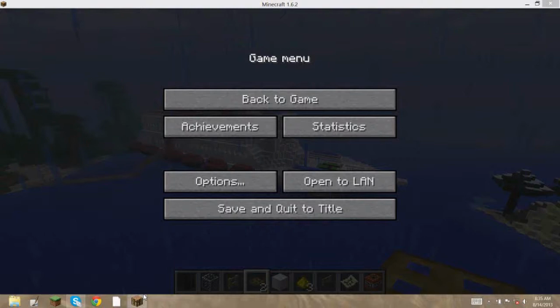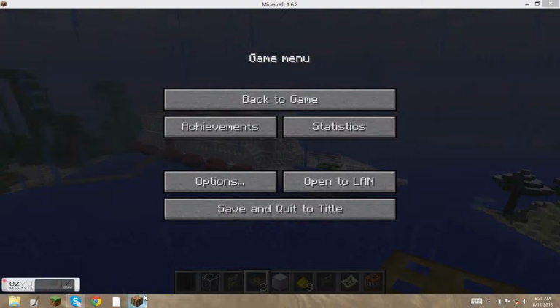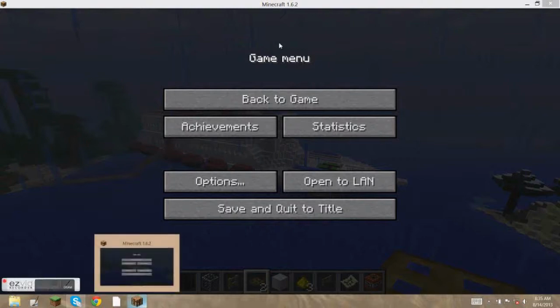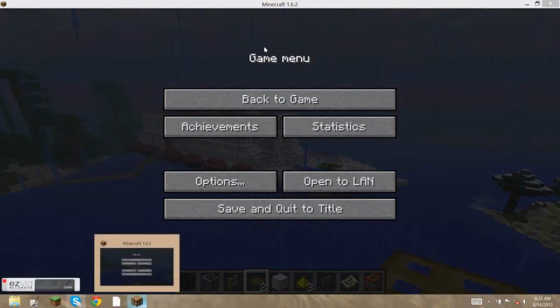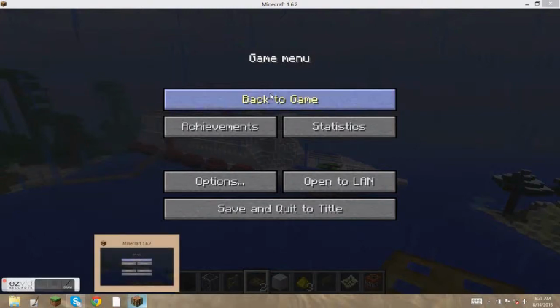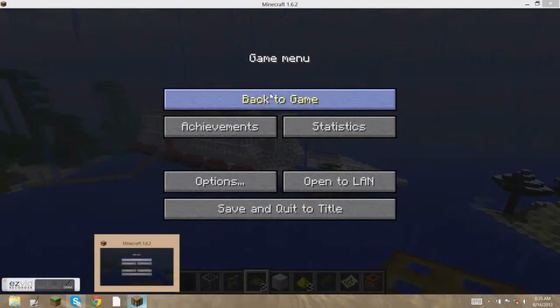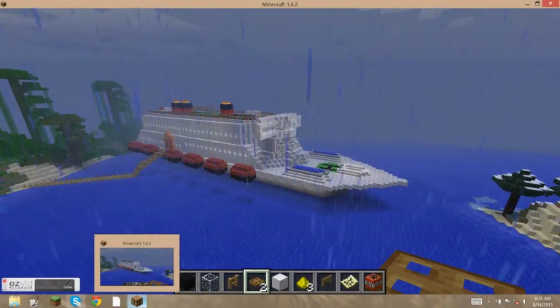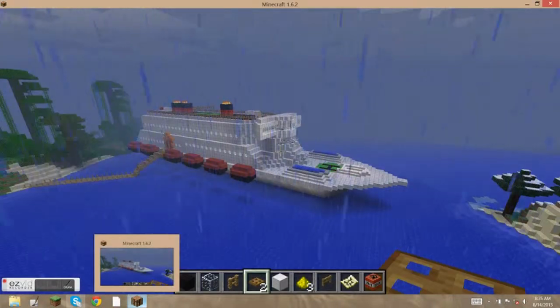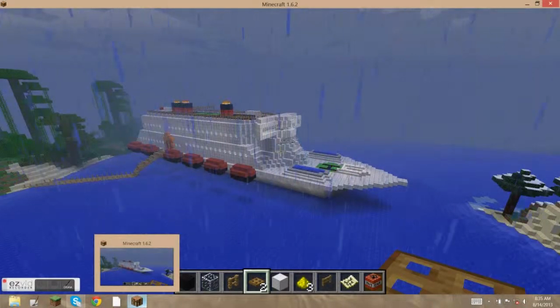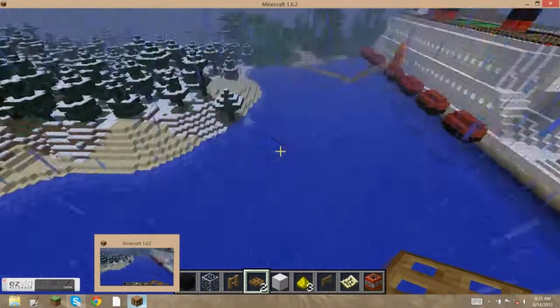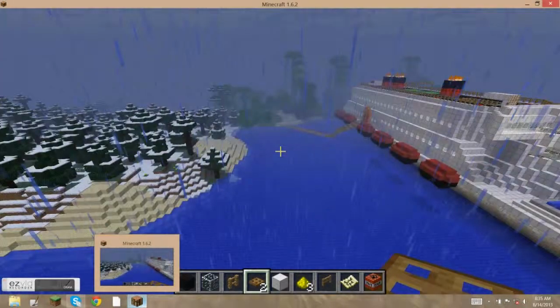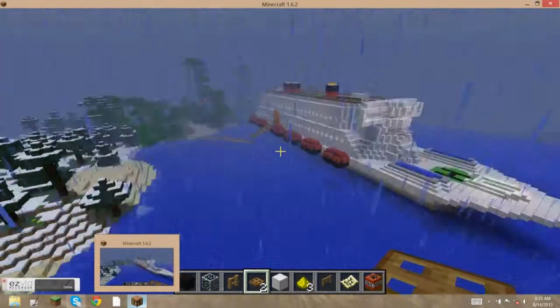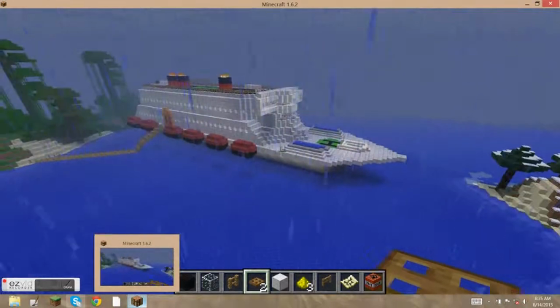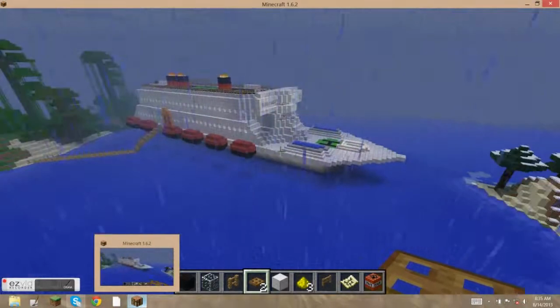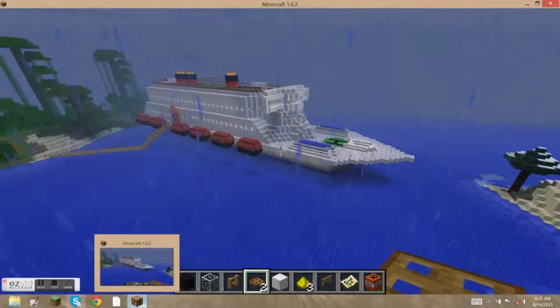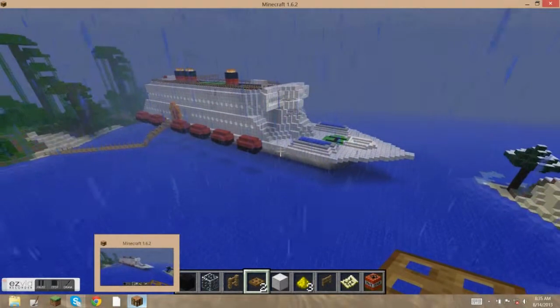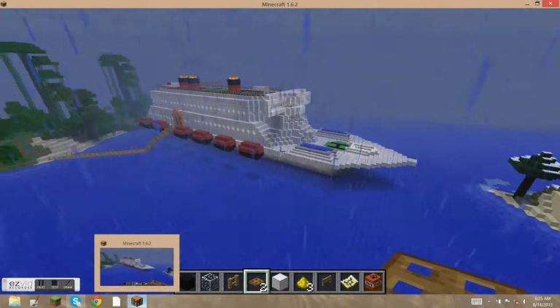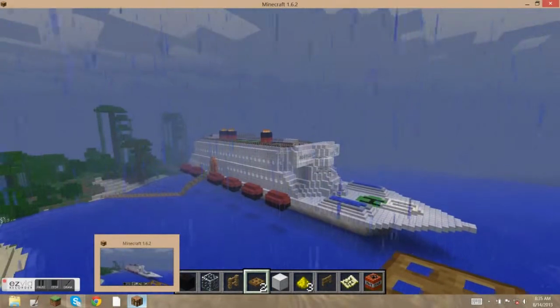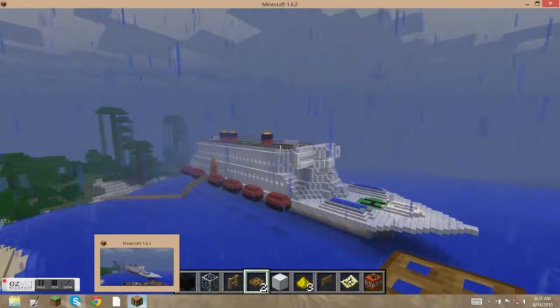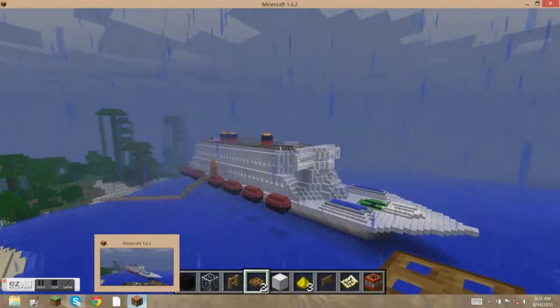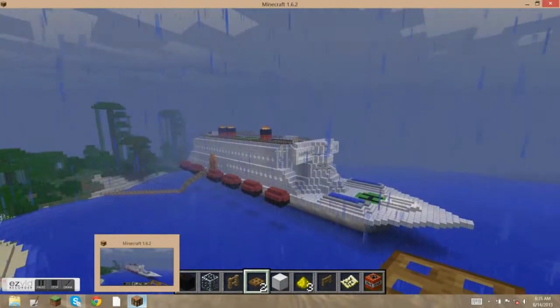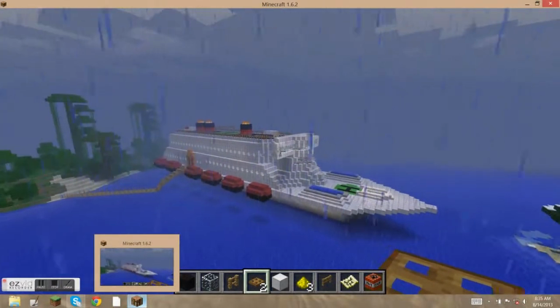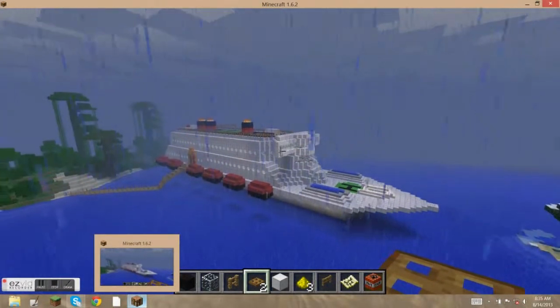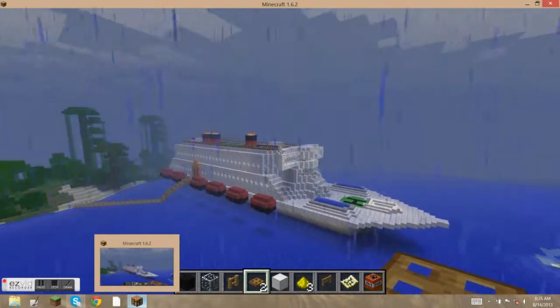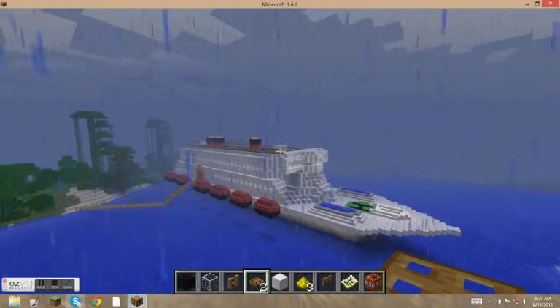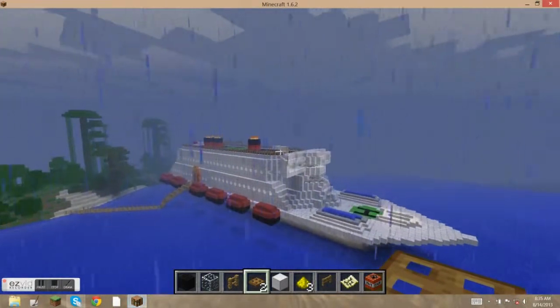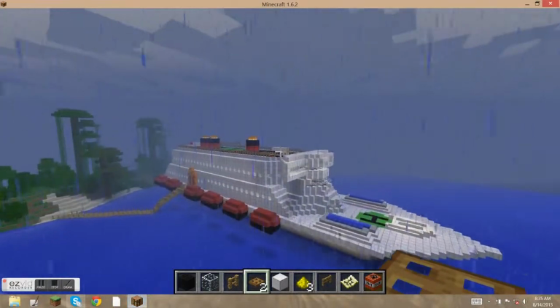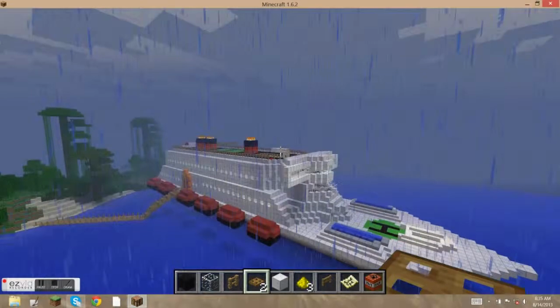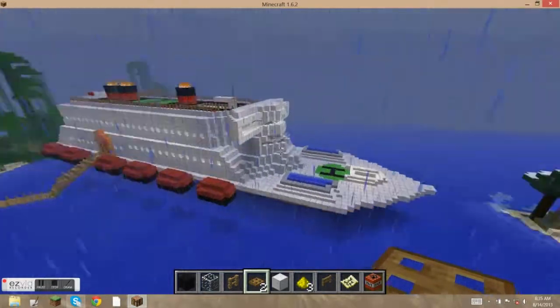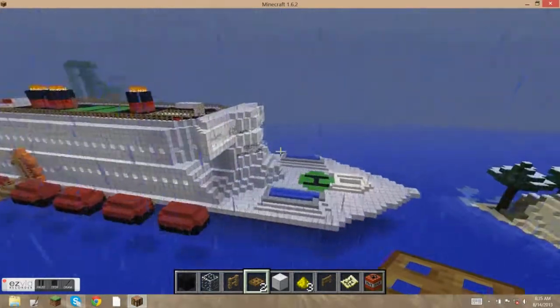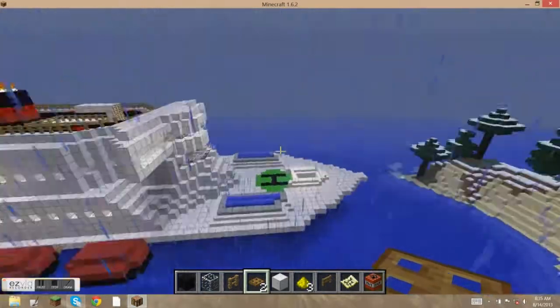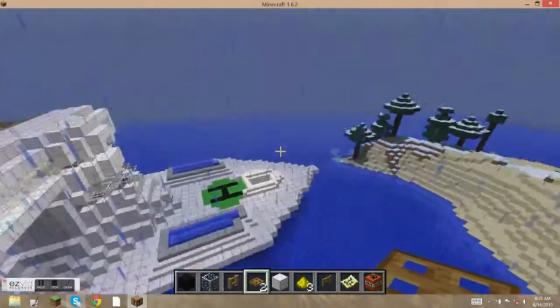Hello! This is K-Man showing you my cruise ship. Let's get started!